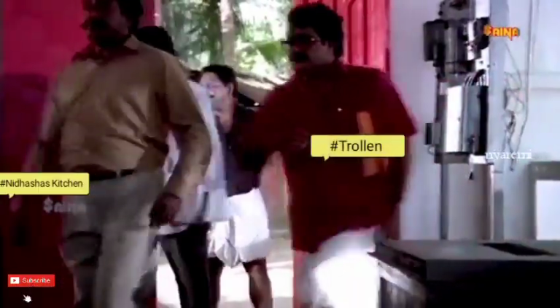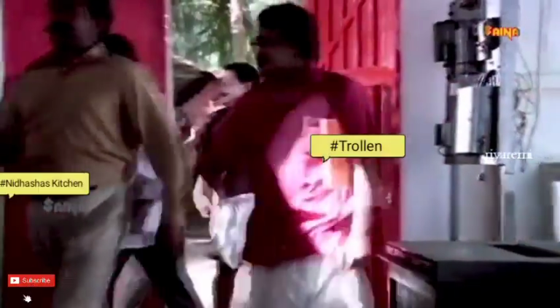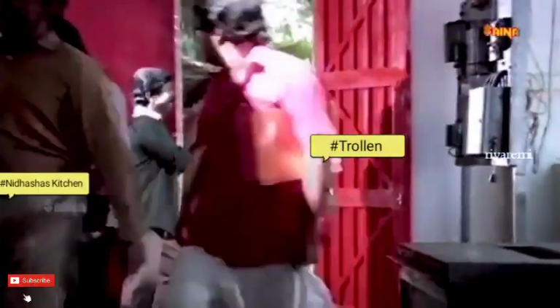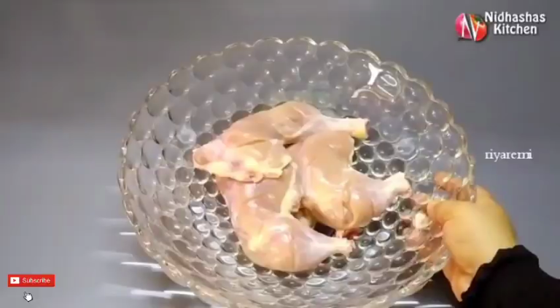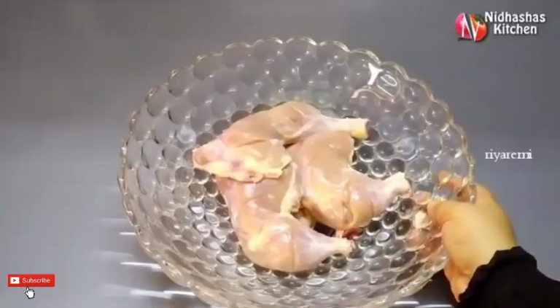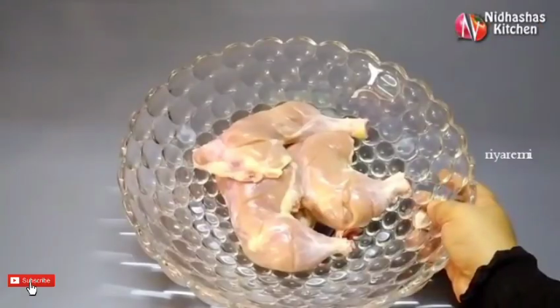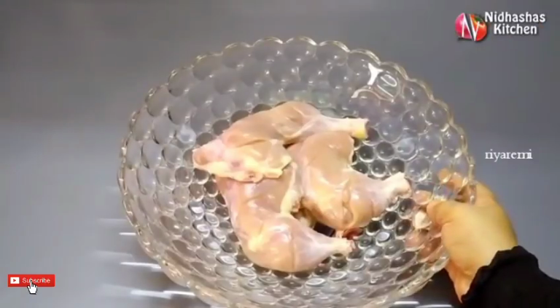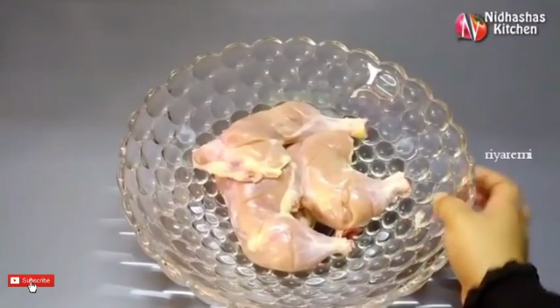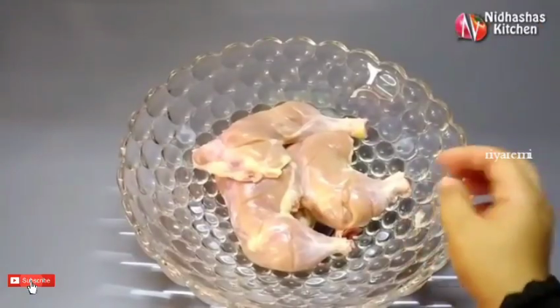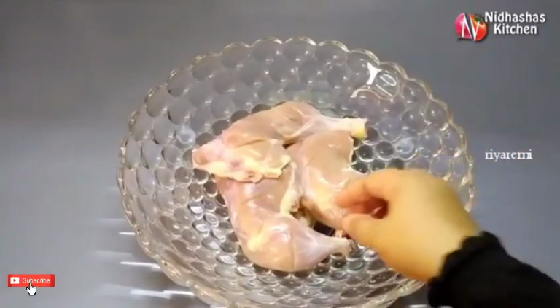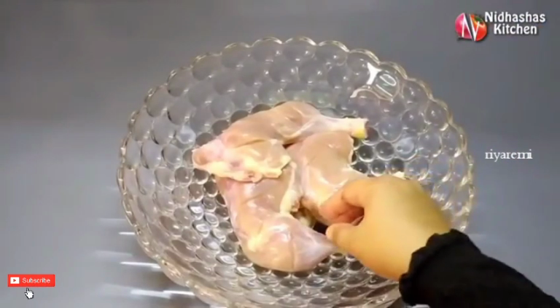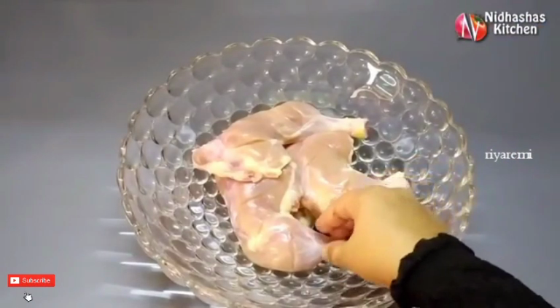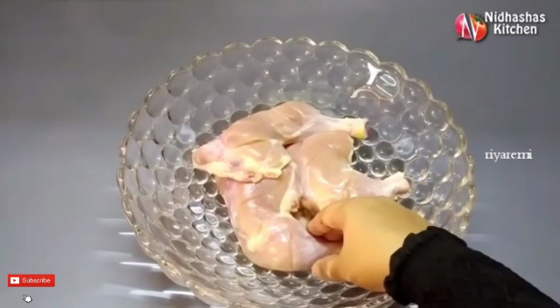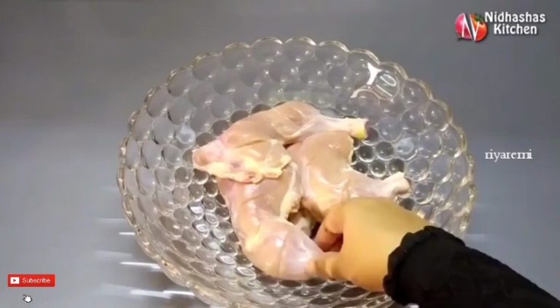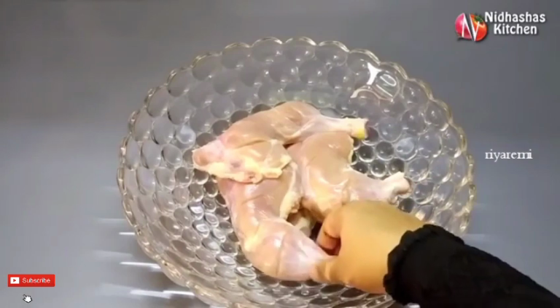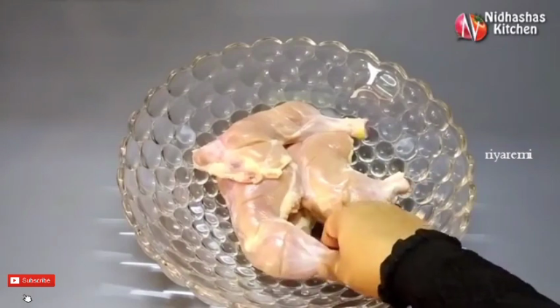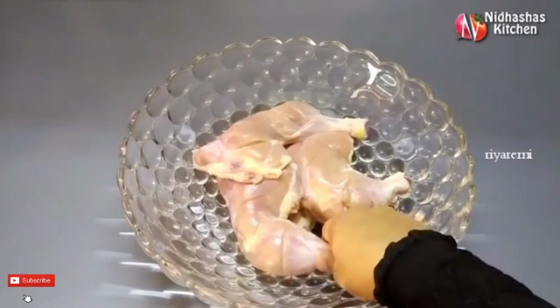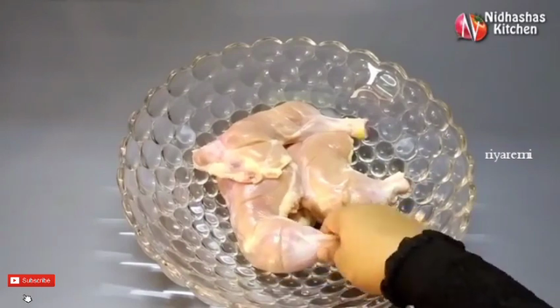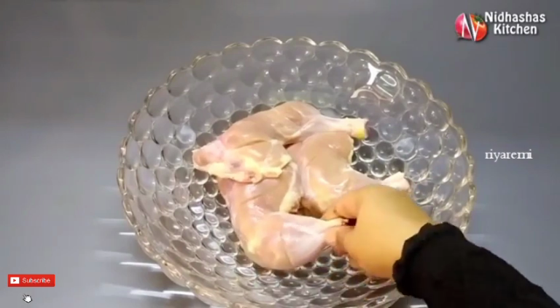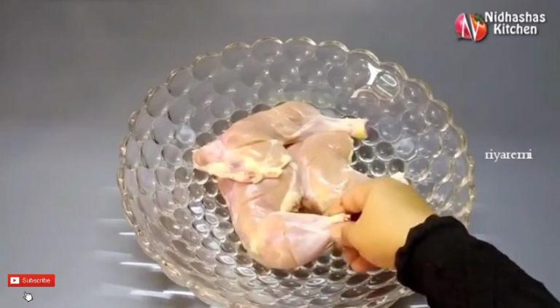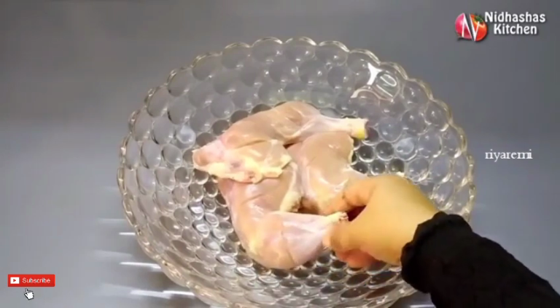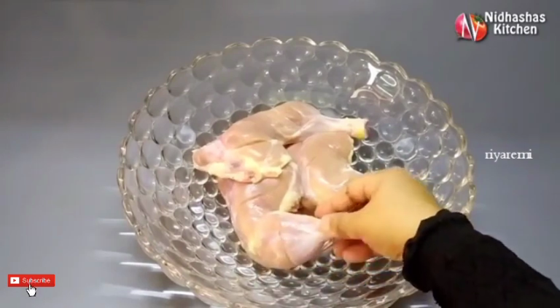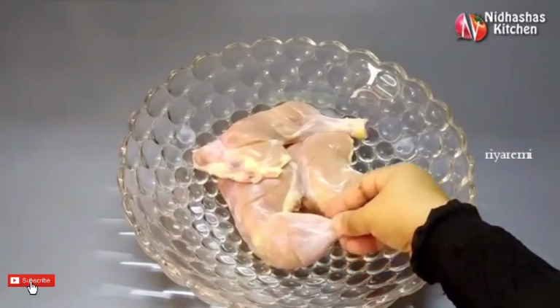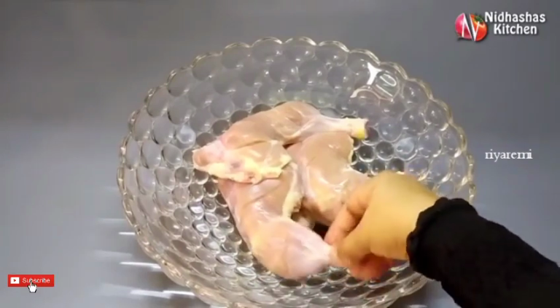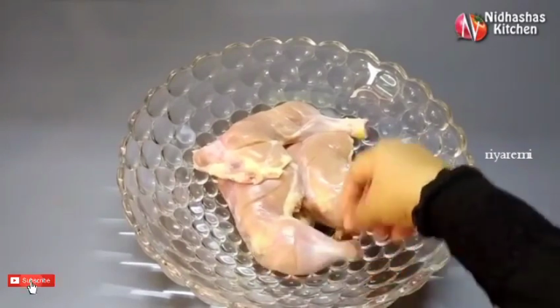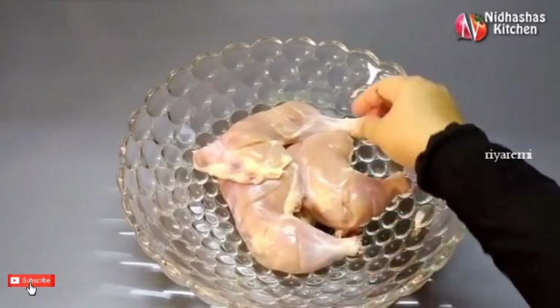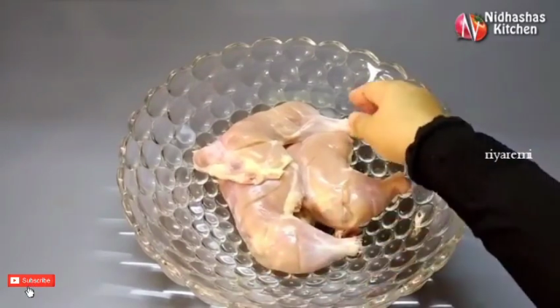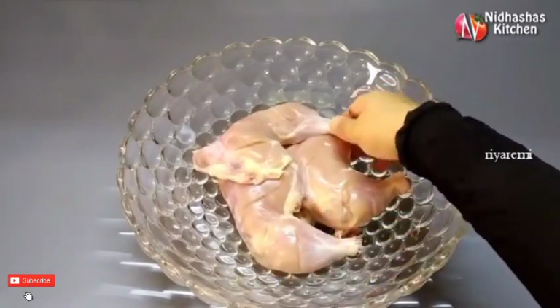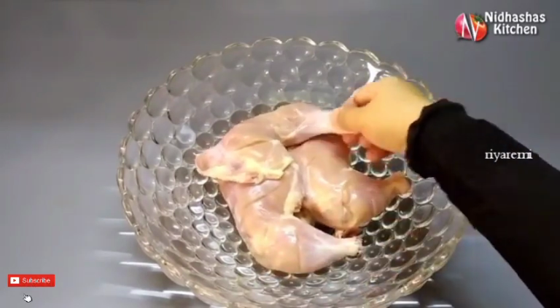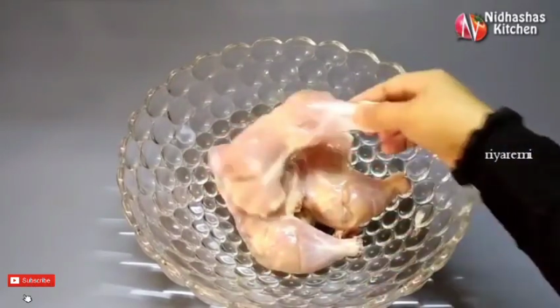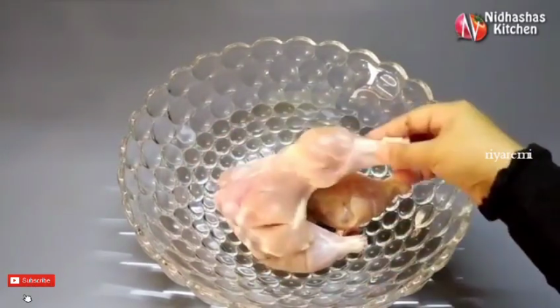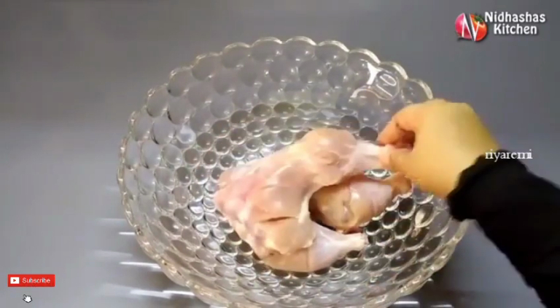I have been making a lot of chicken in this video, and I have 4 chicken pieces.